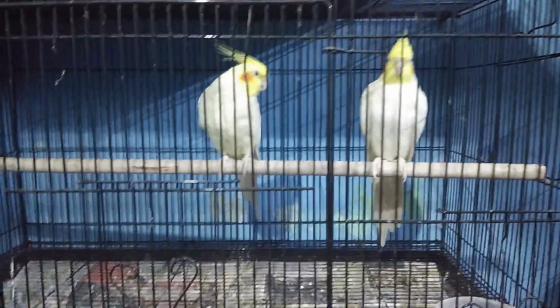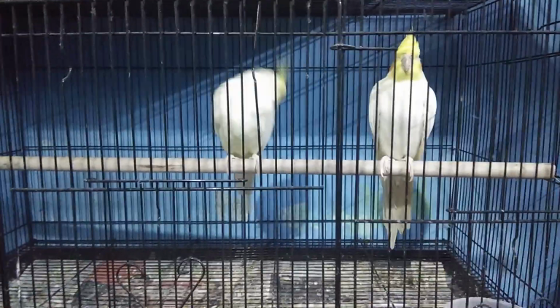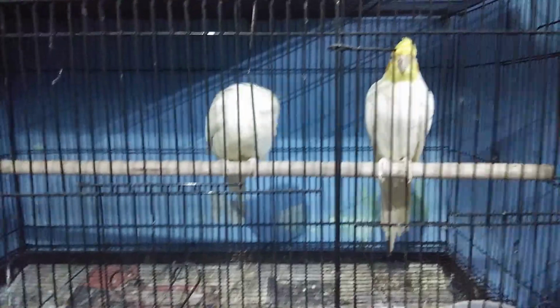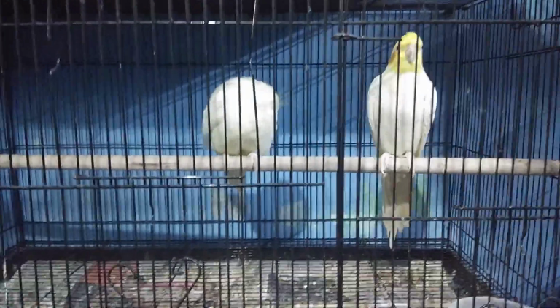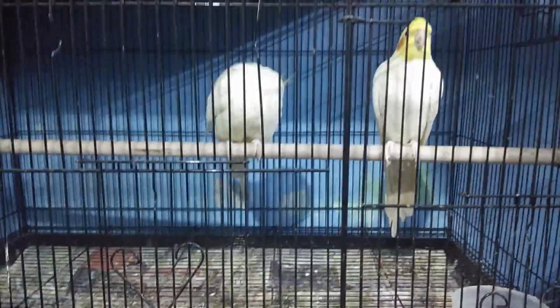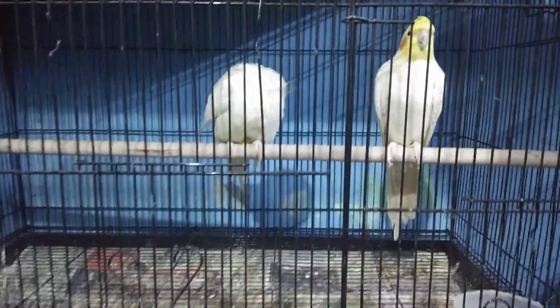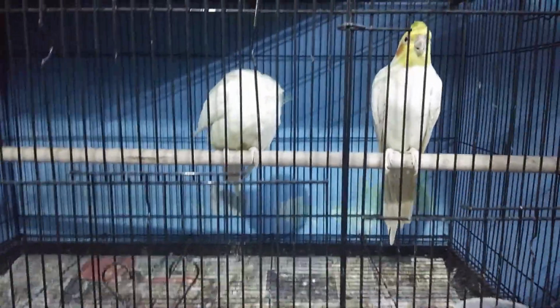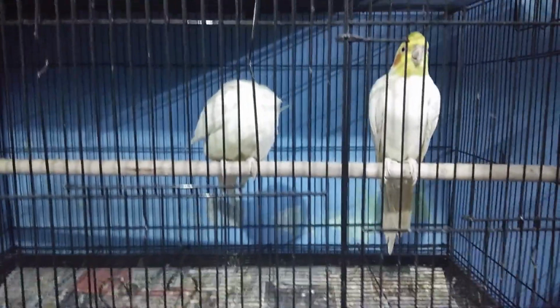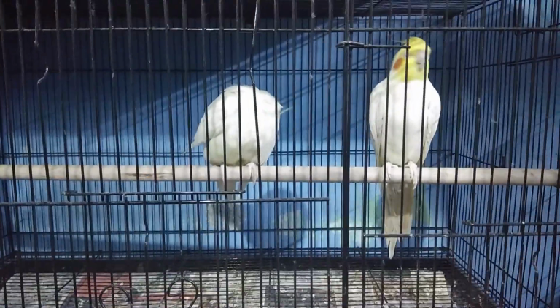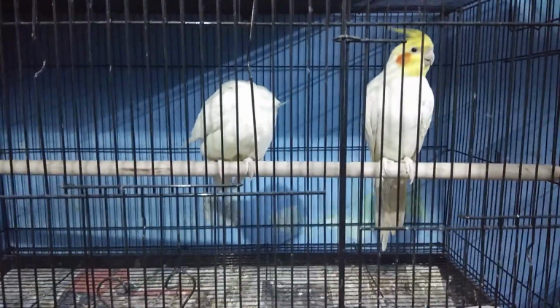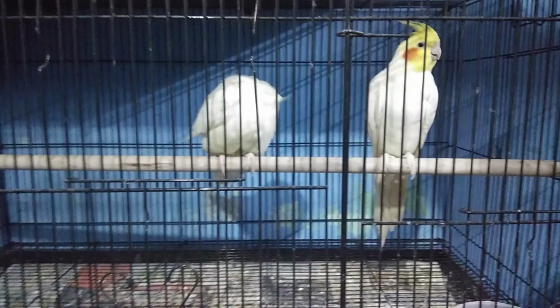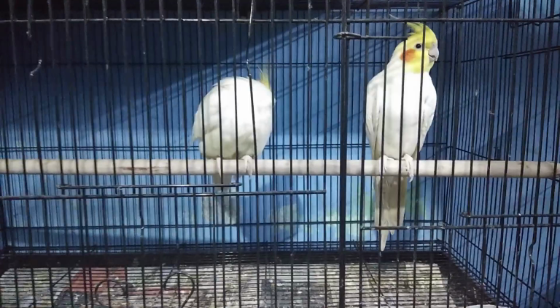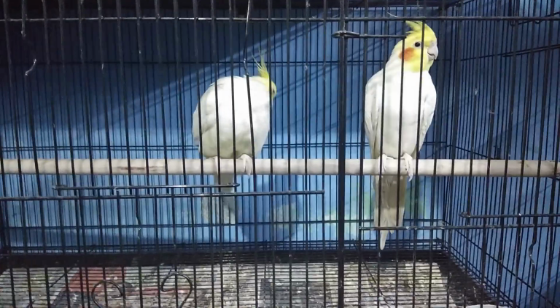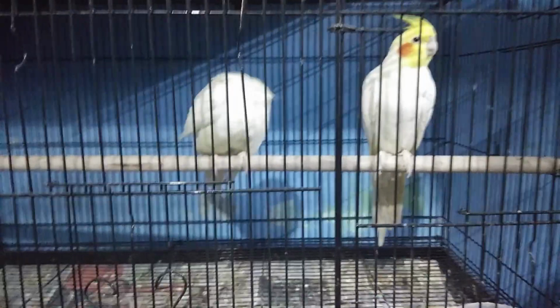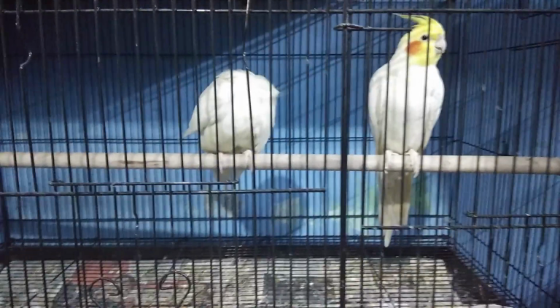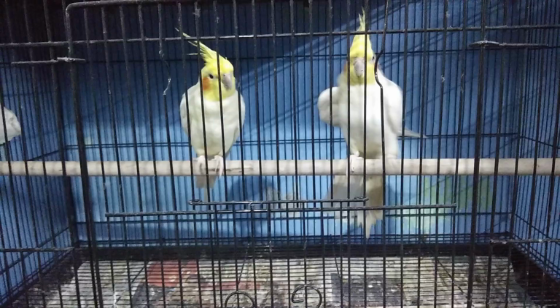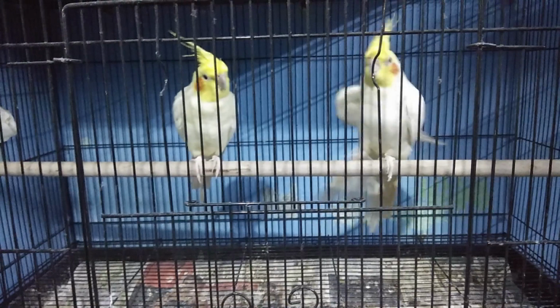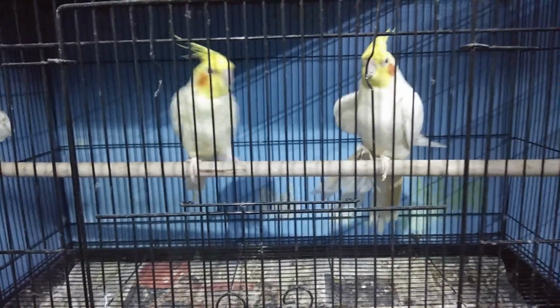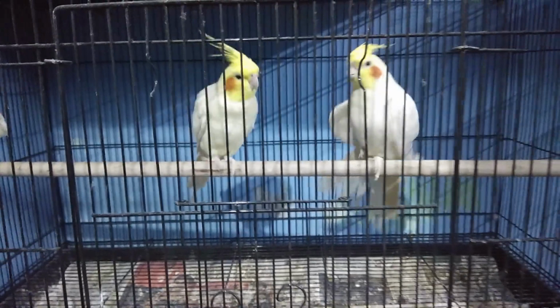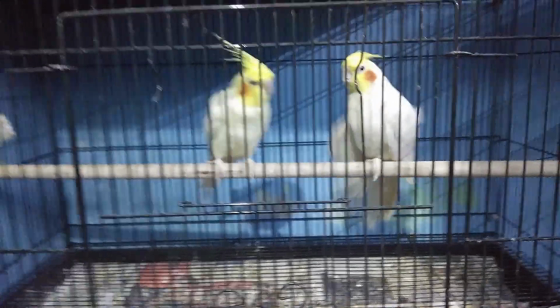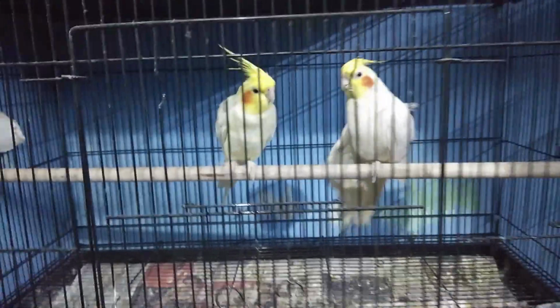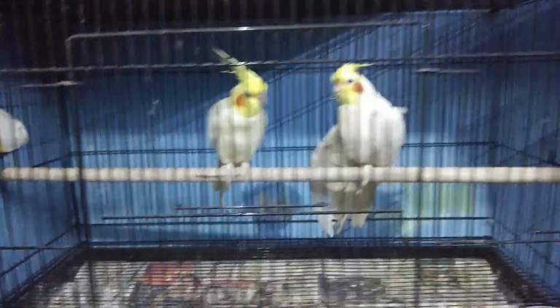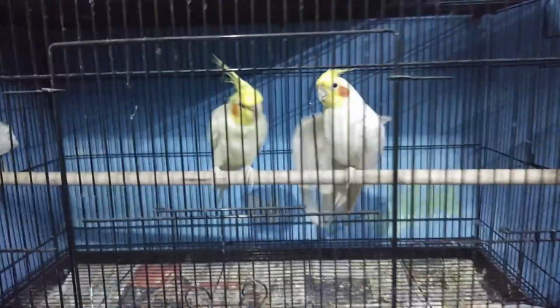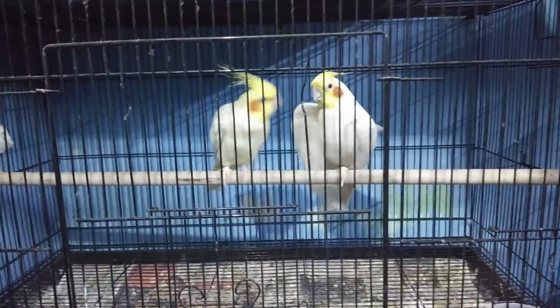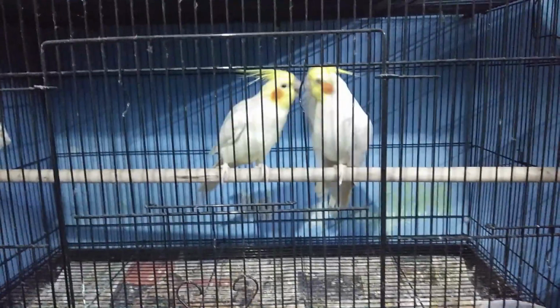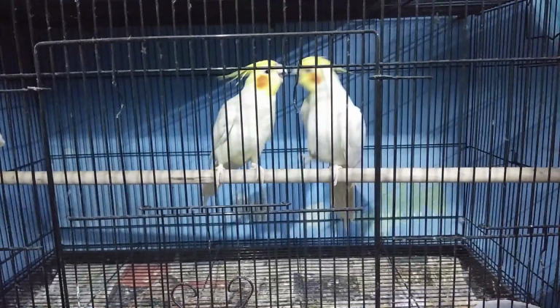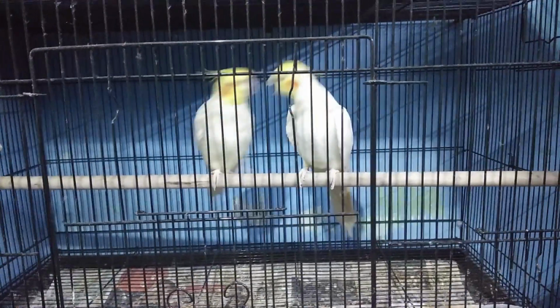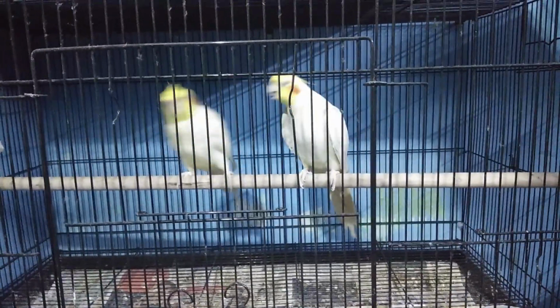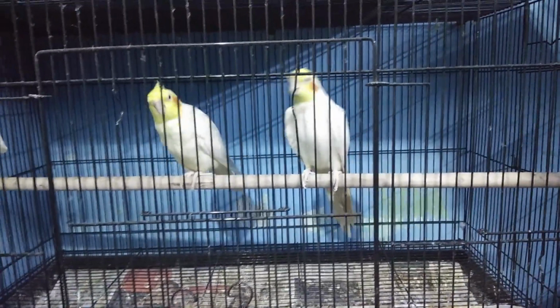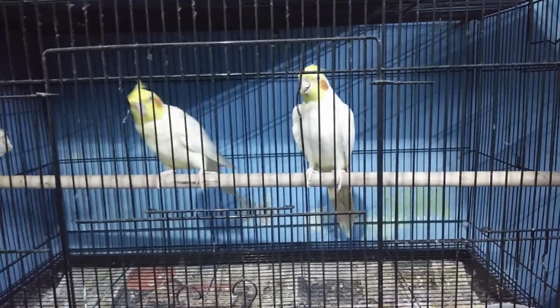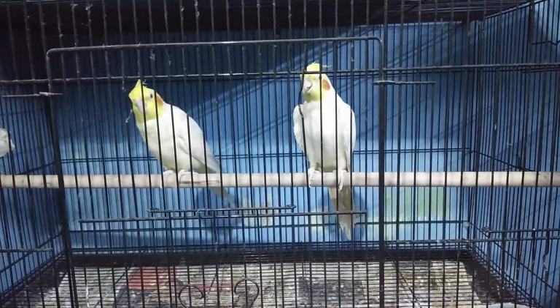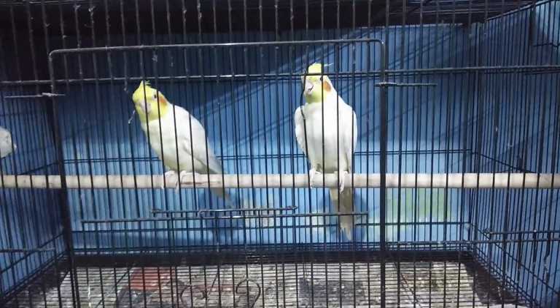This bird is 10 to 13 inches. It is a cockatiel family.